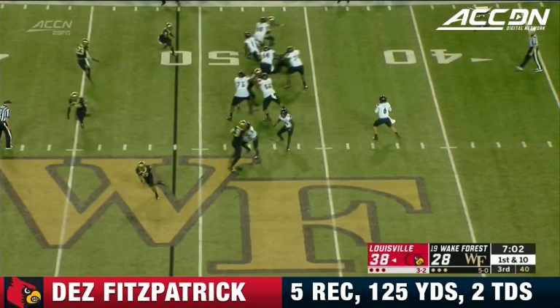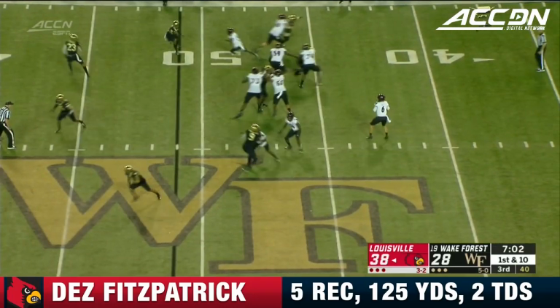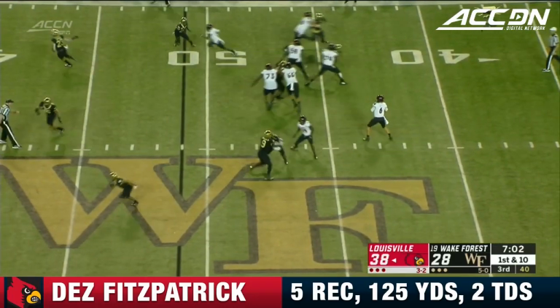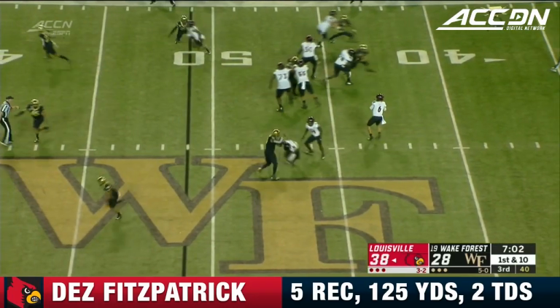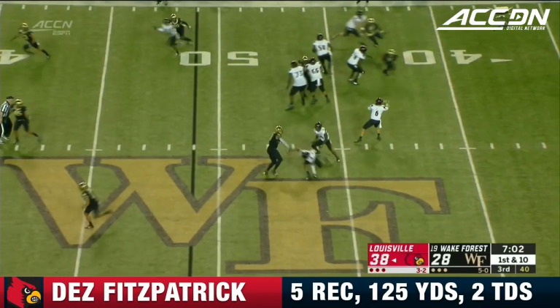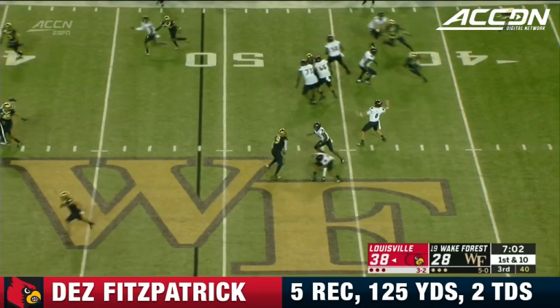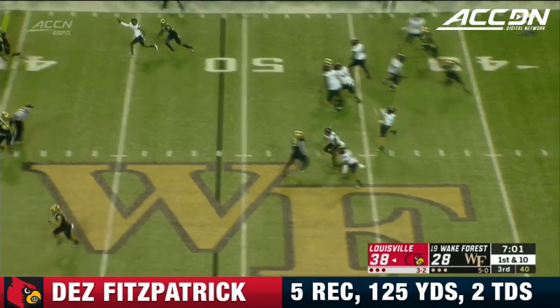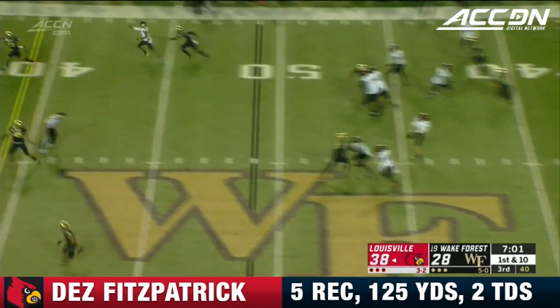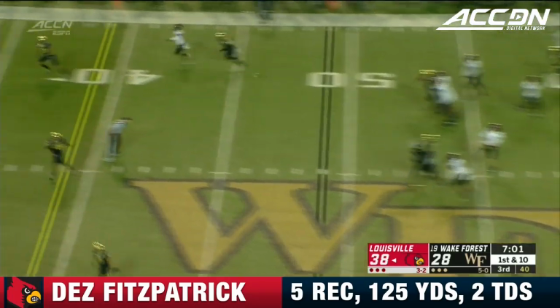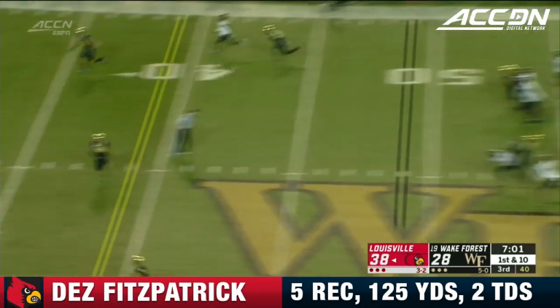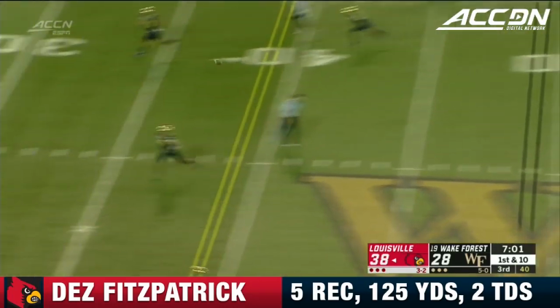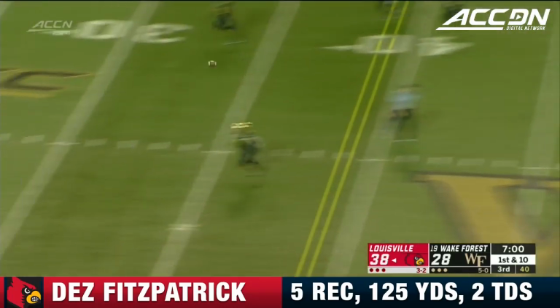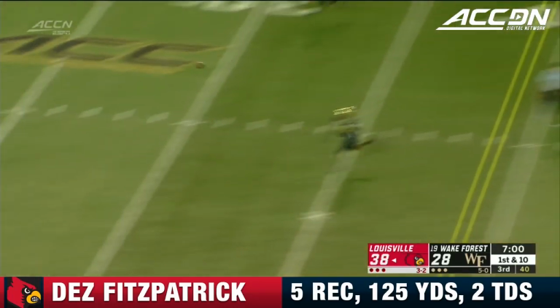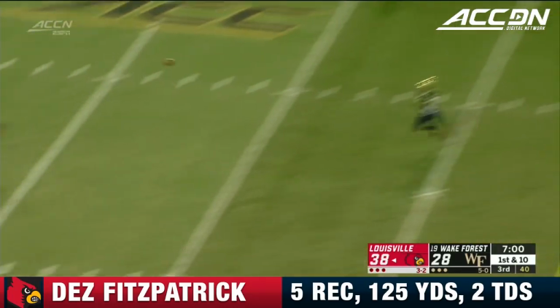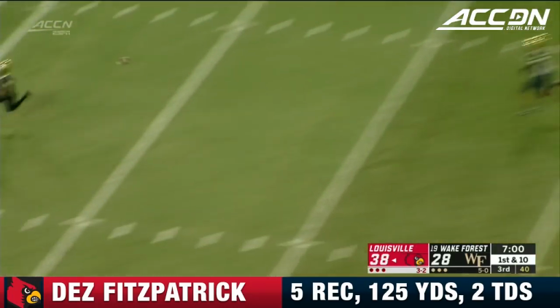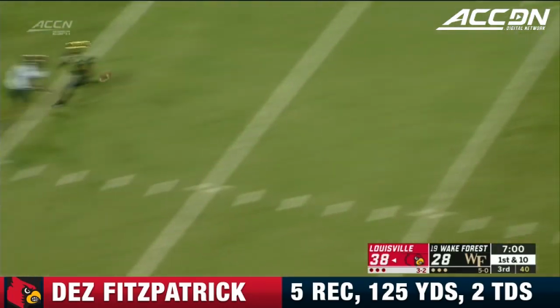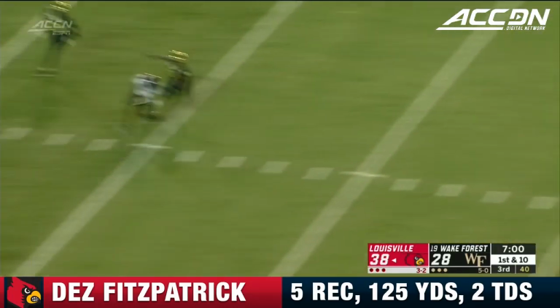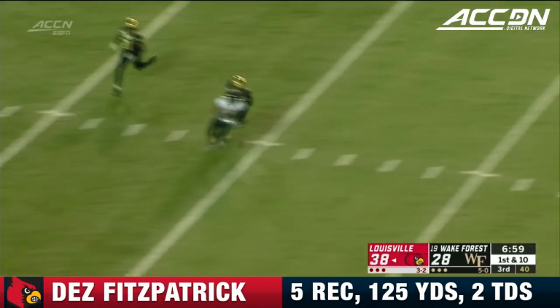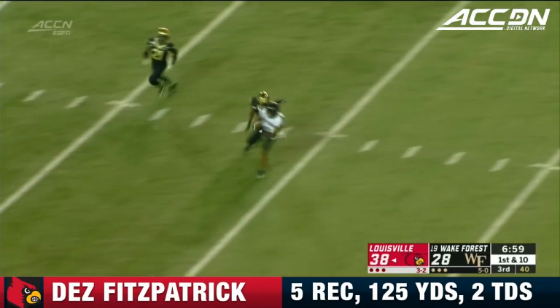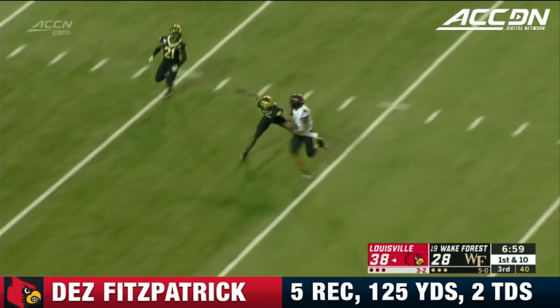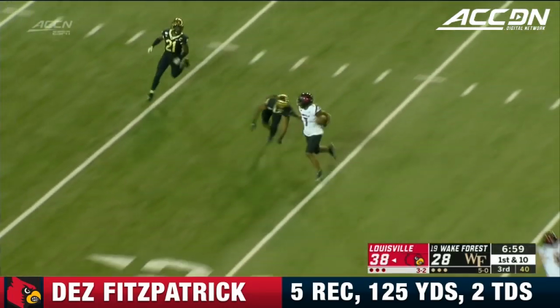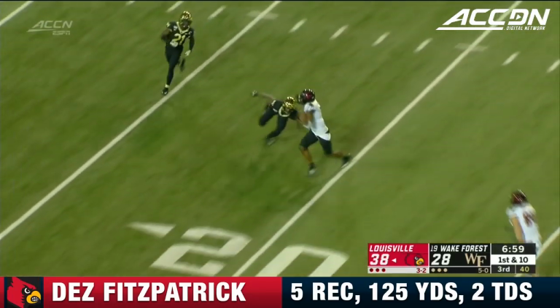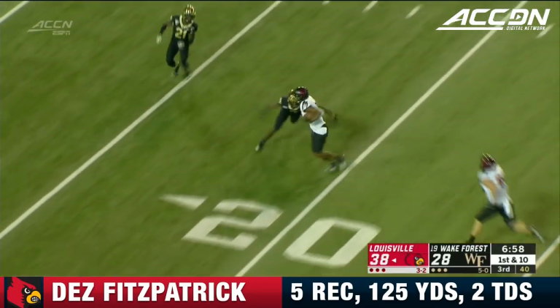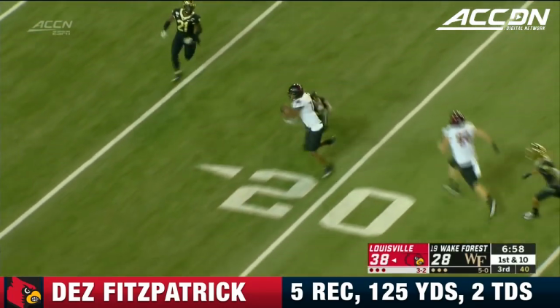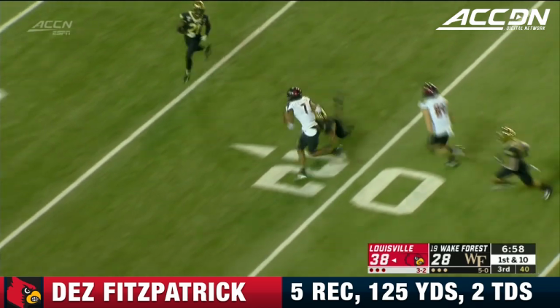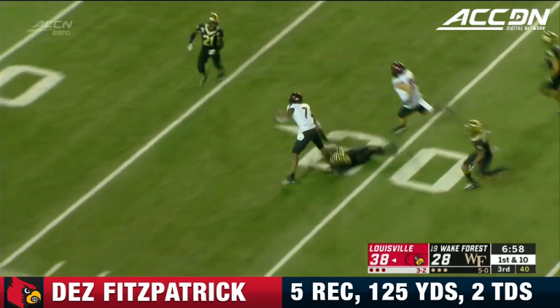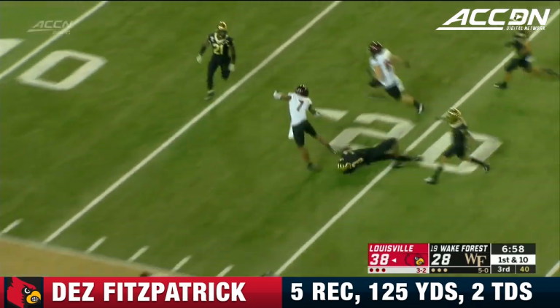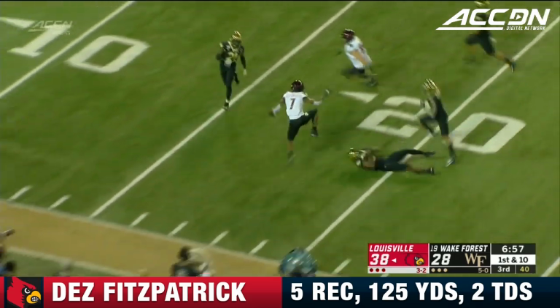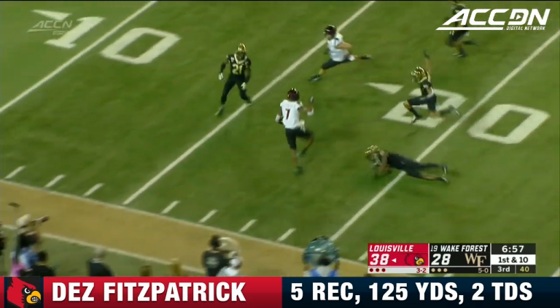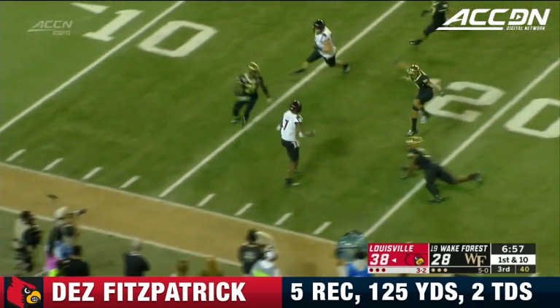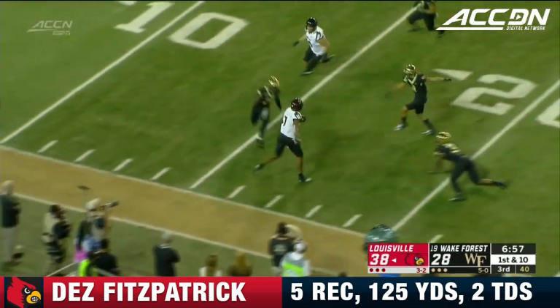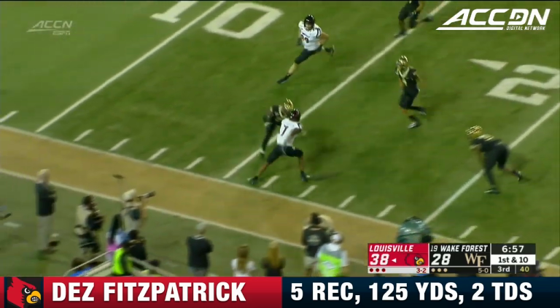Here's Conley. He fires that one, and complete — caught by Fitzpatrick.